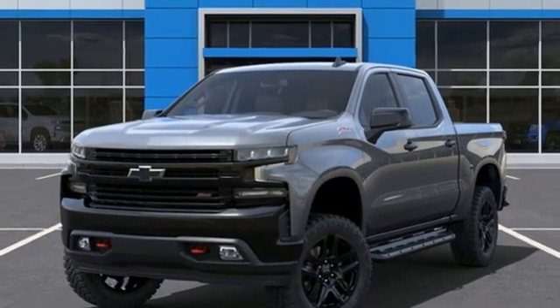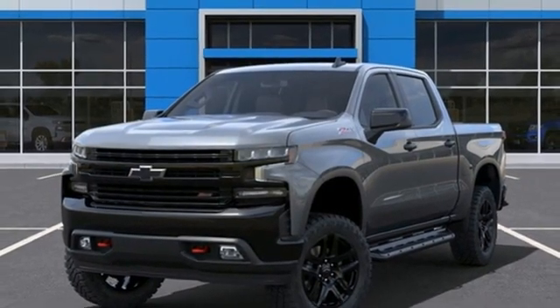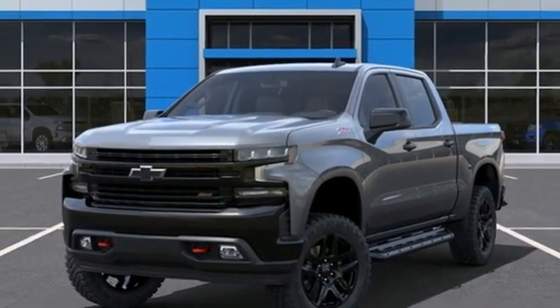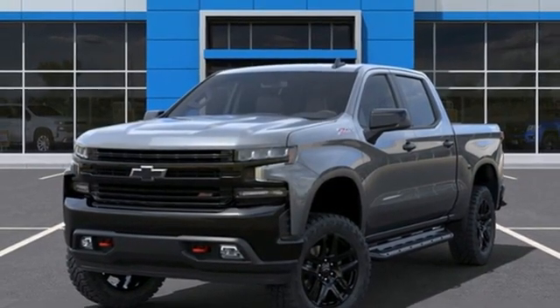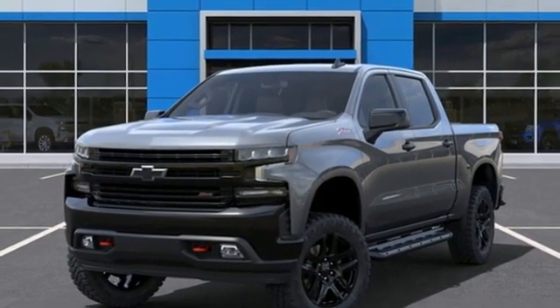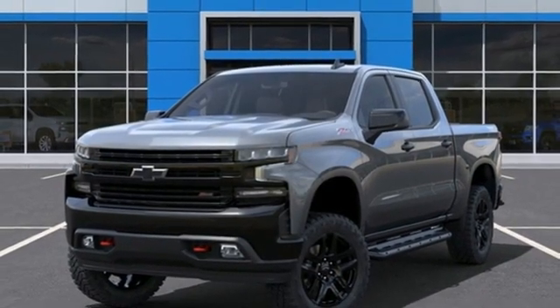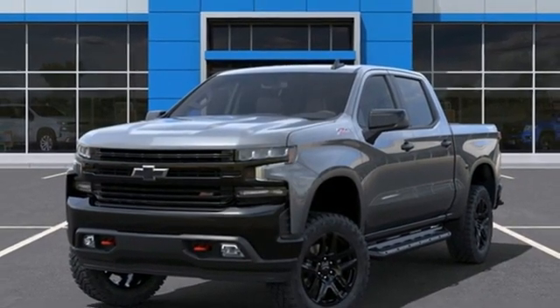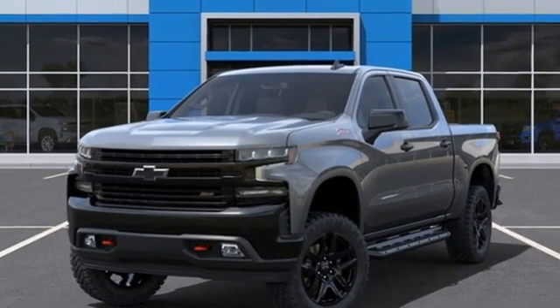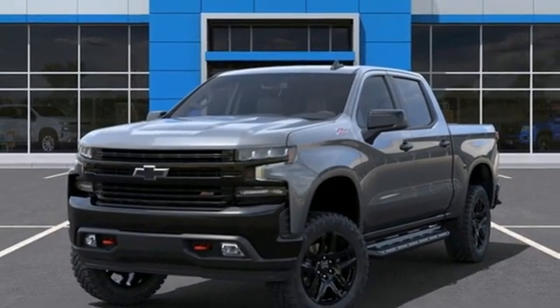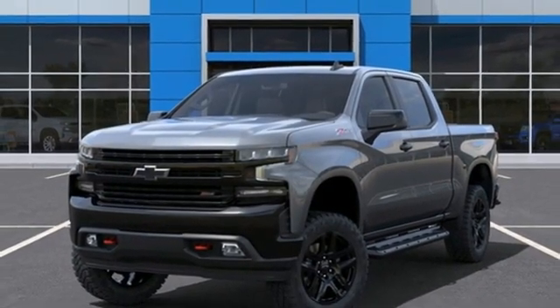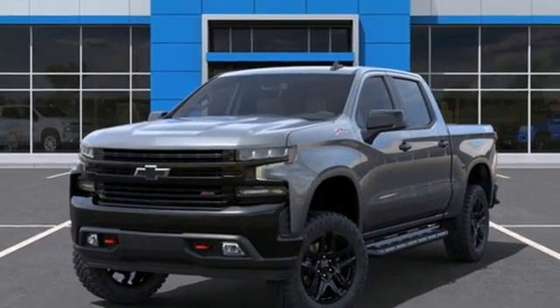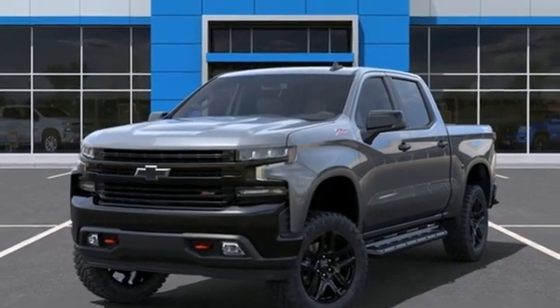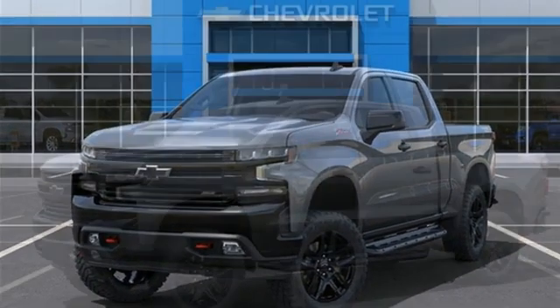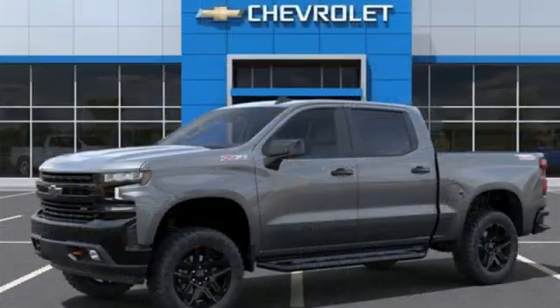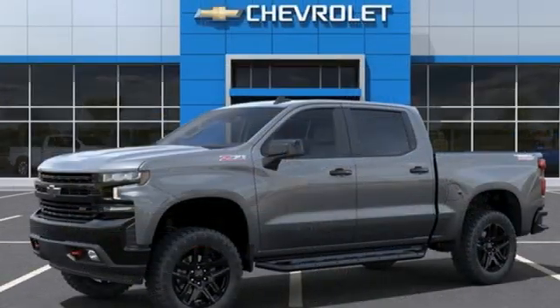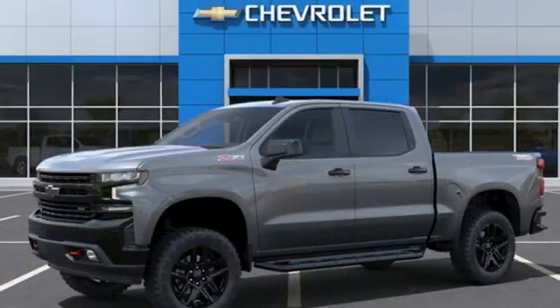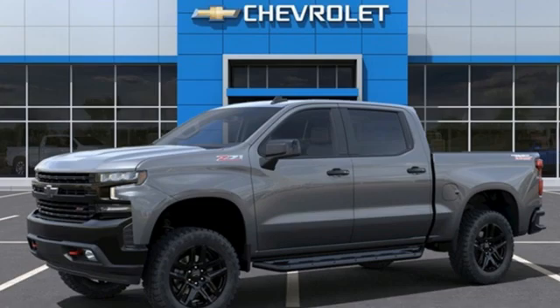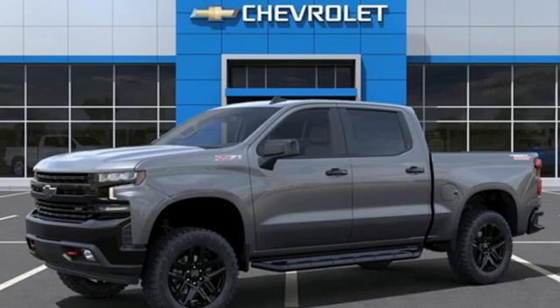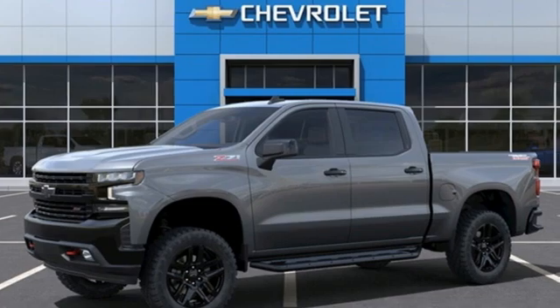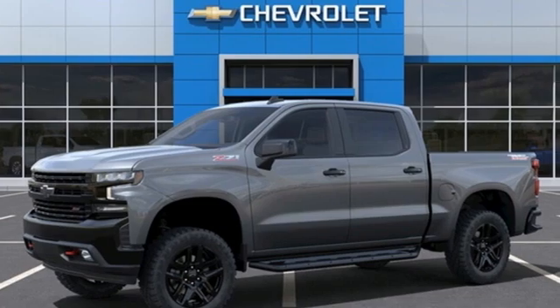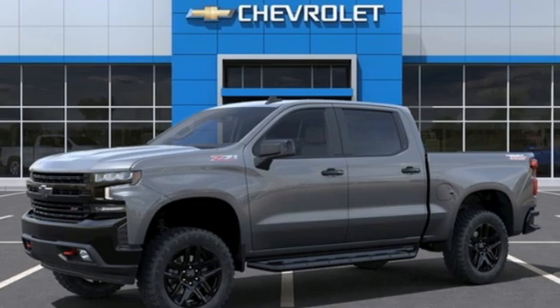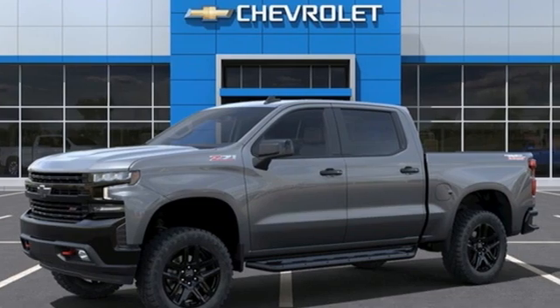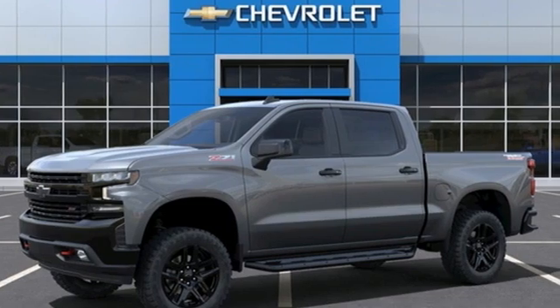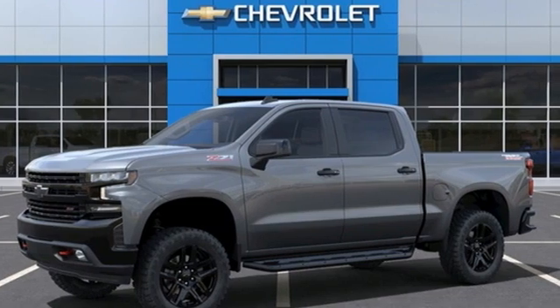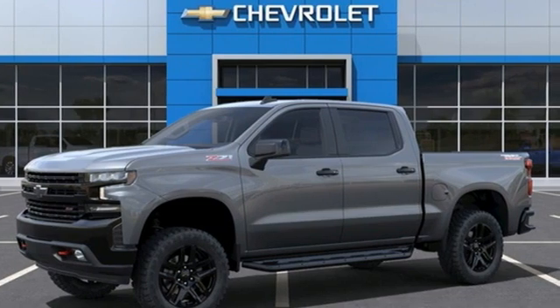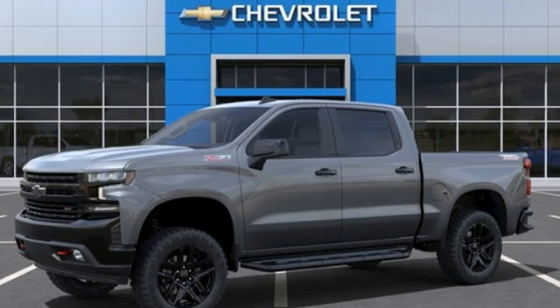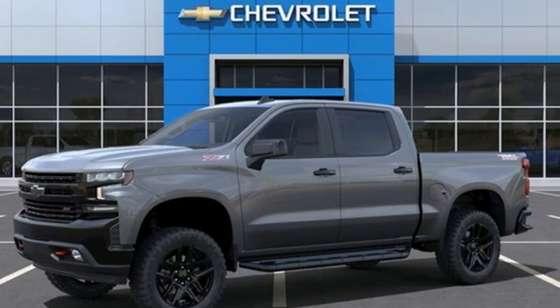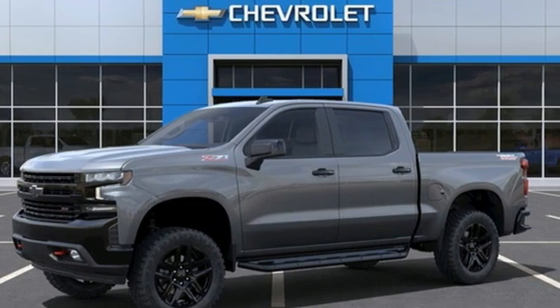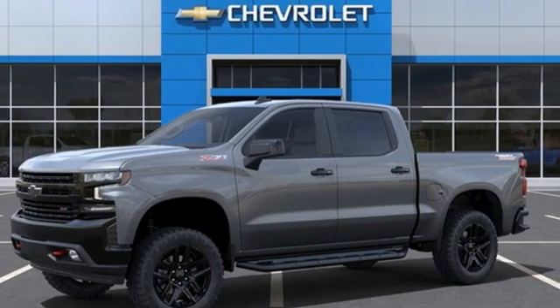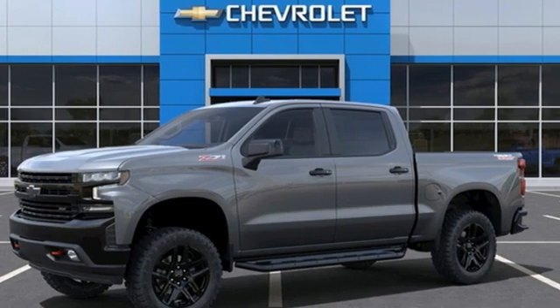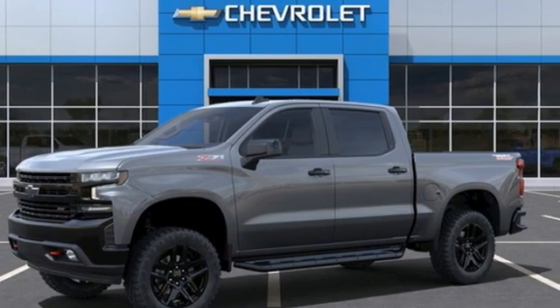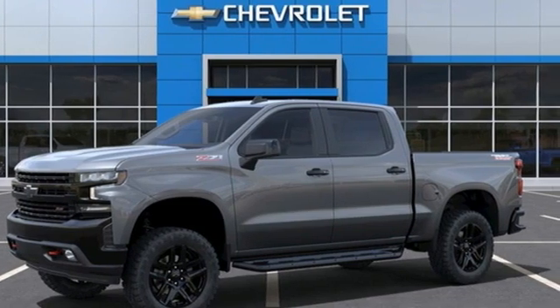Chevy, 100 years of icons. You need to drive it to believe it. See it for yourself today.